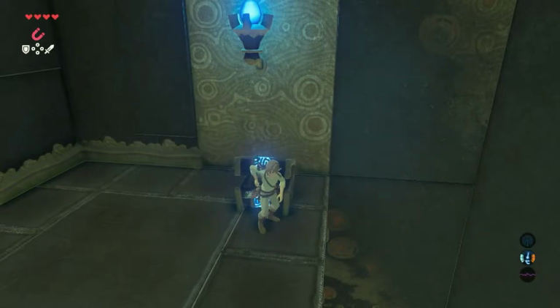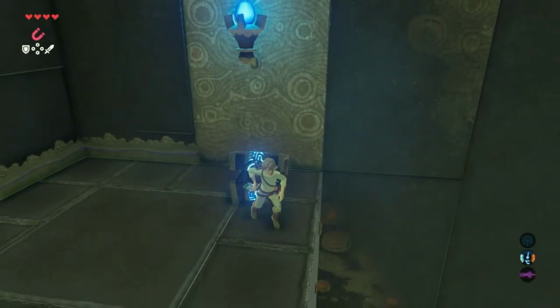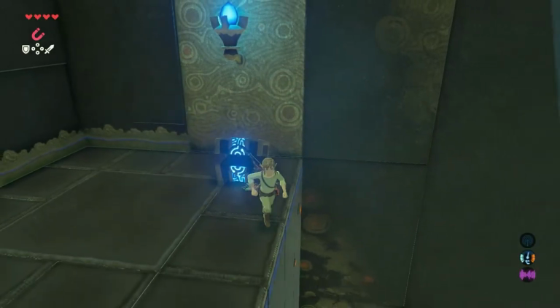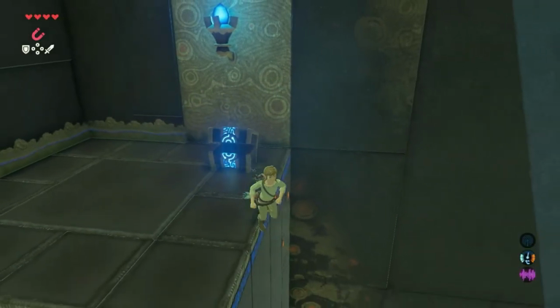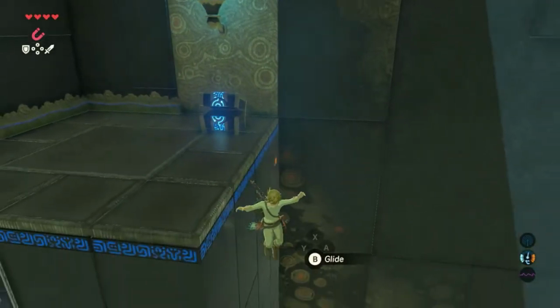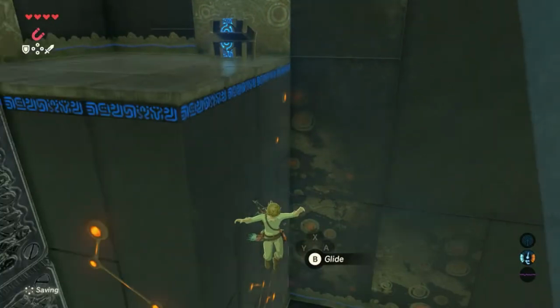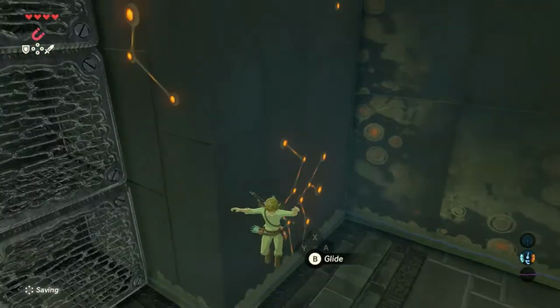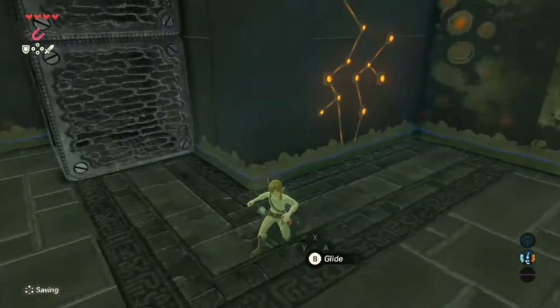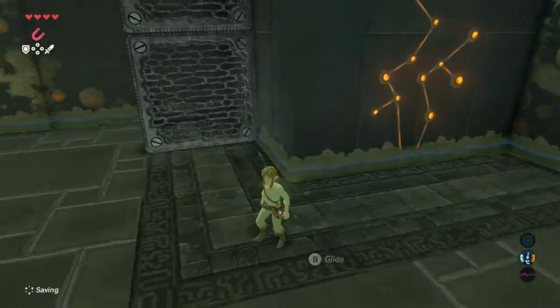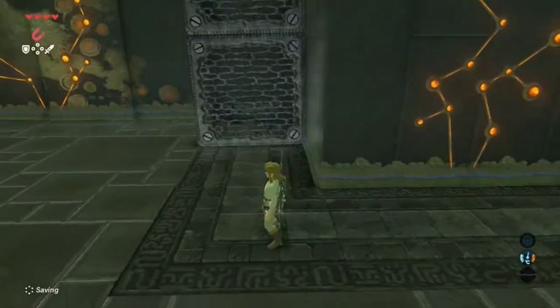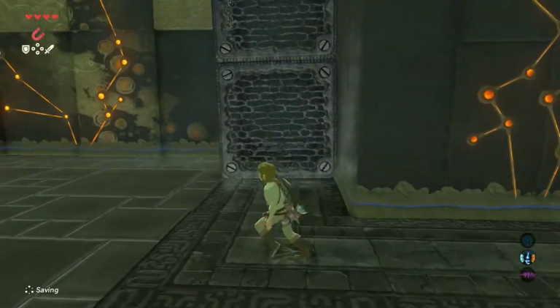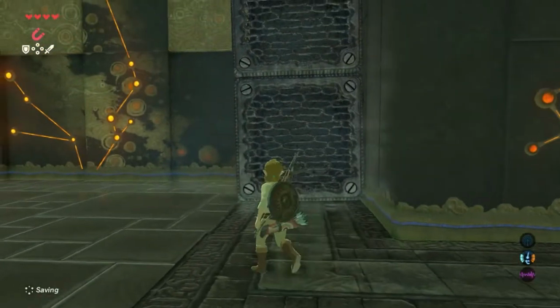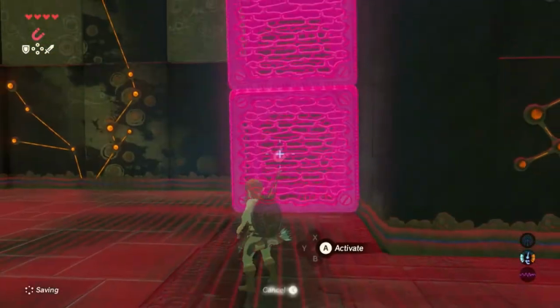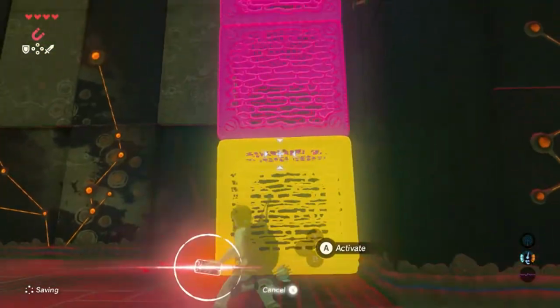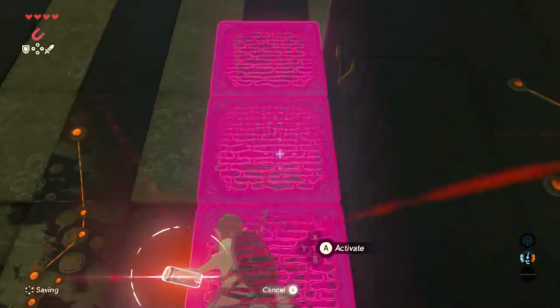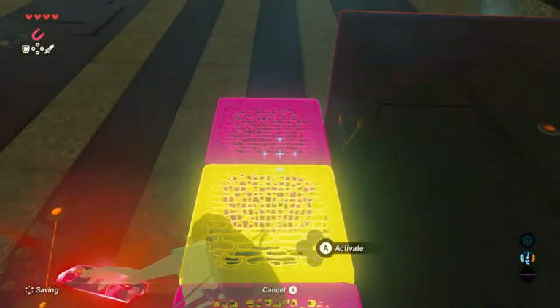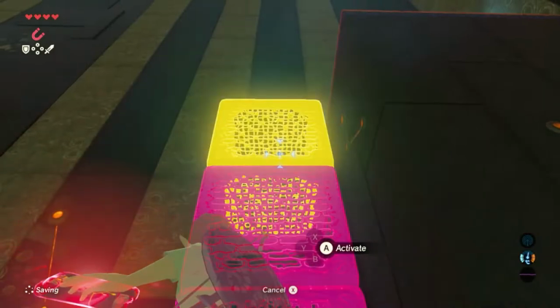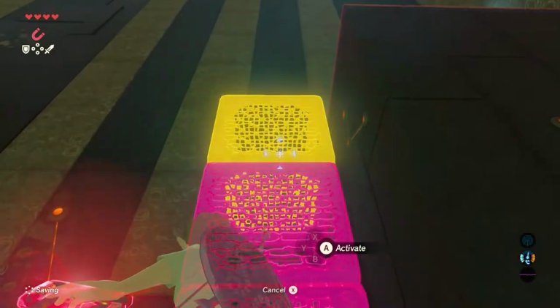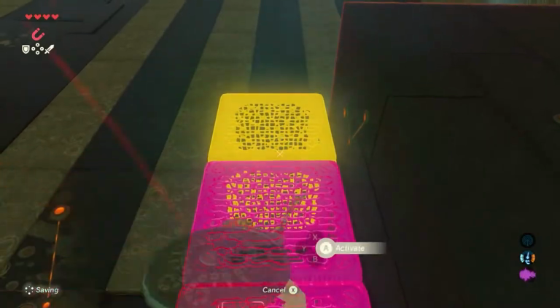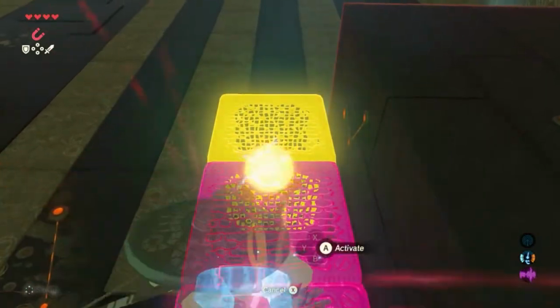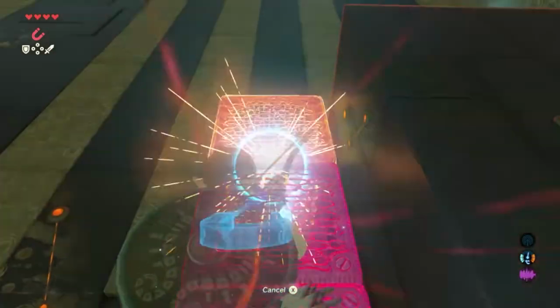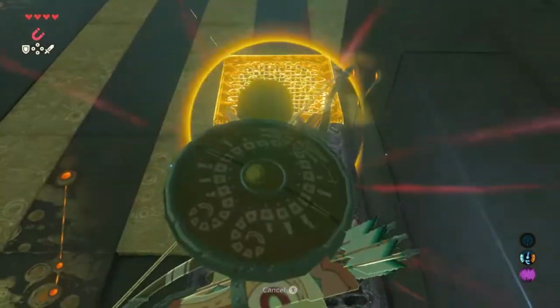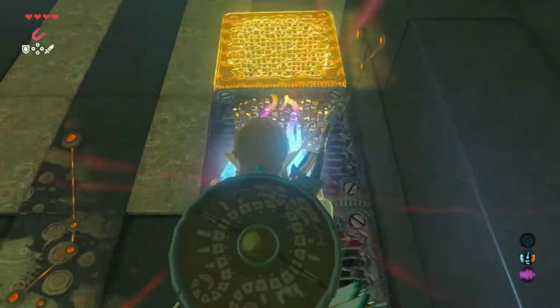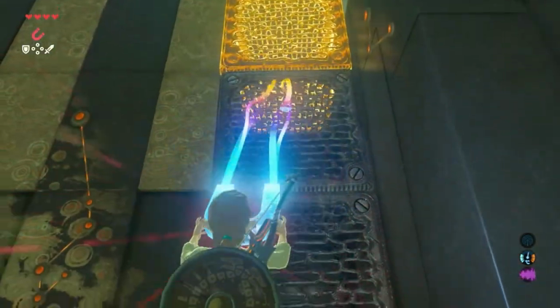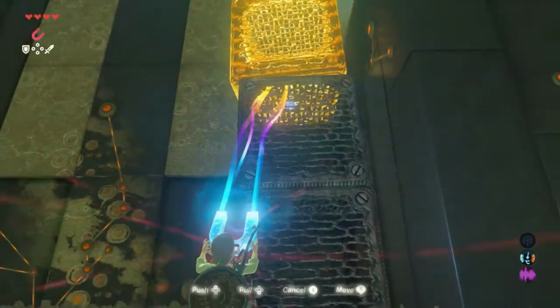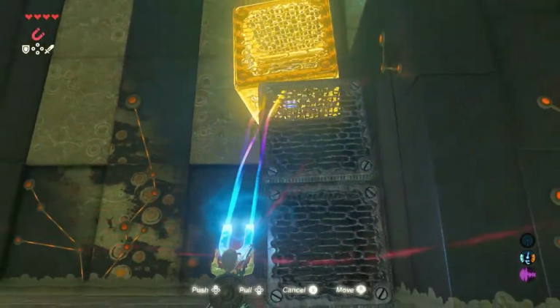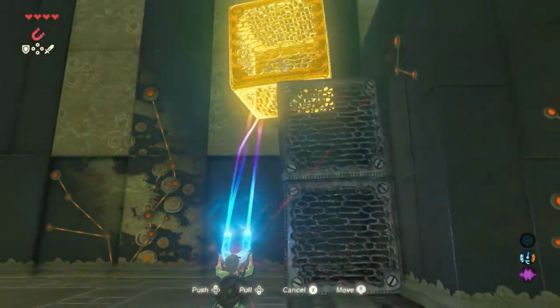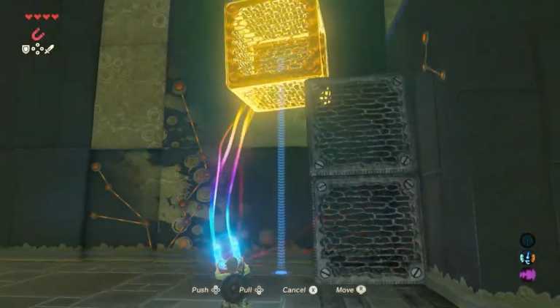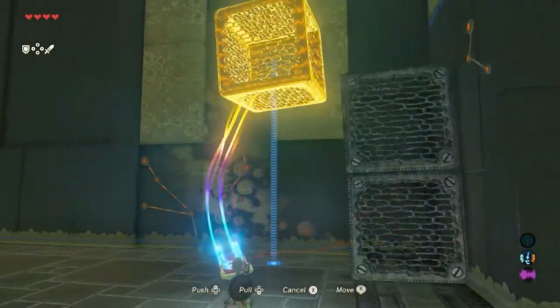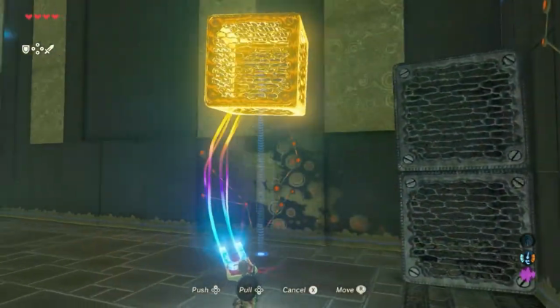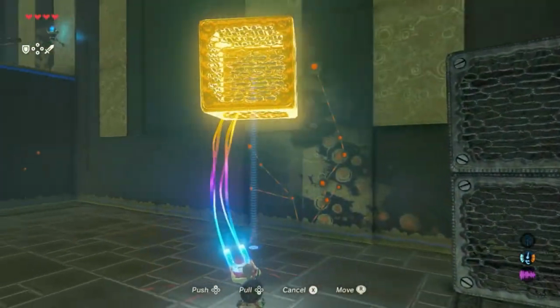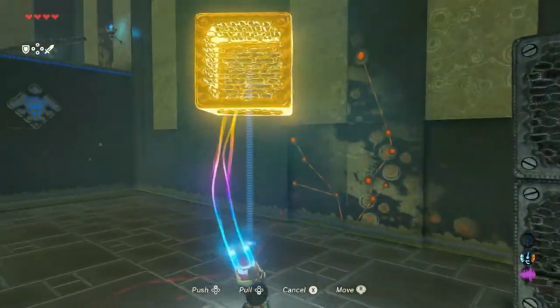Then jump down and move all three blocks from the right side to the left side, so we can get on top of that left platform.